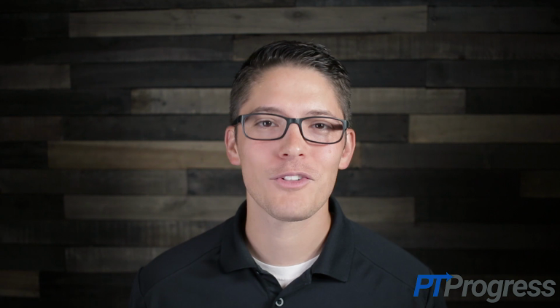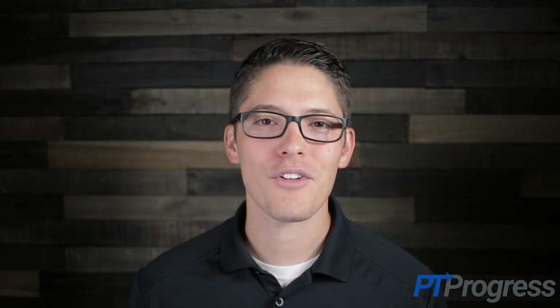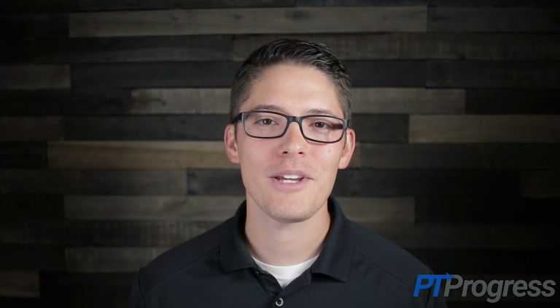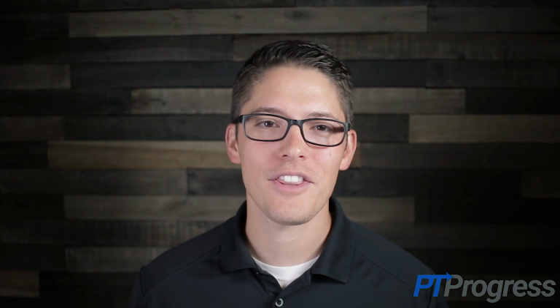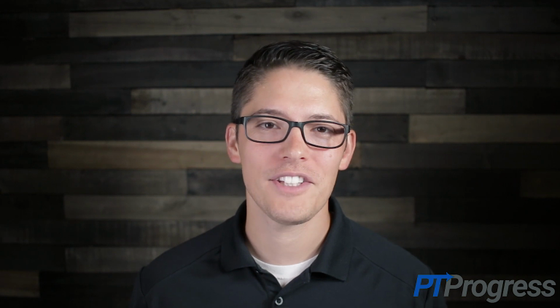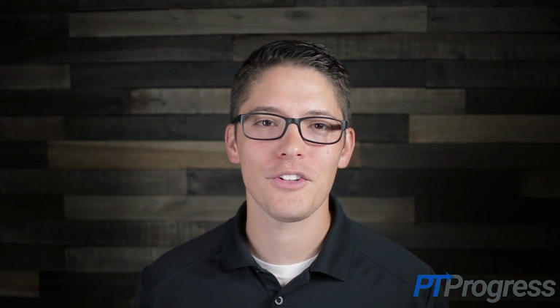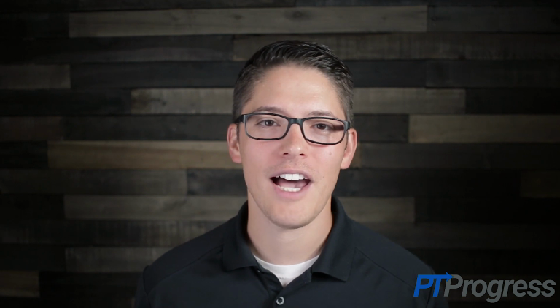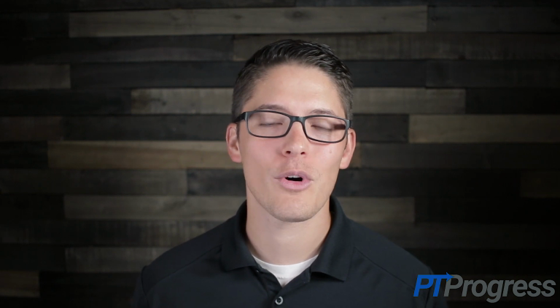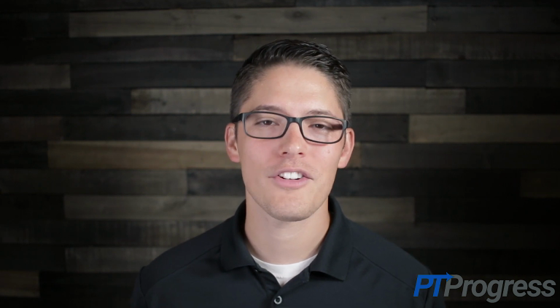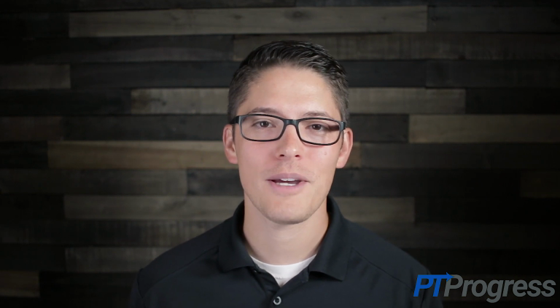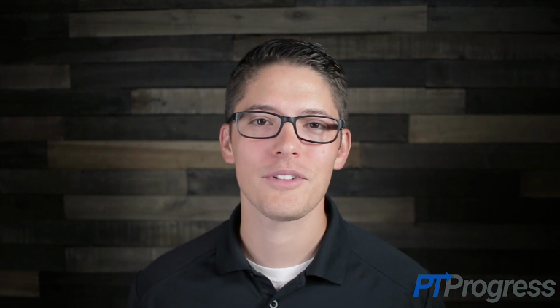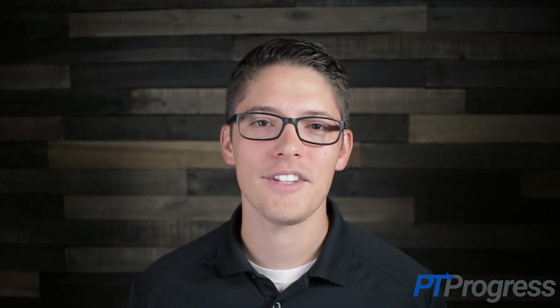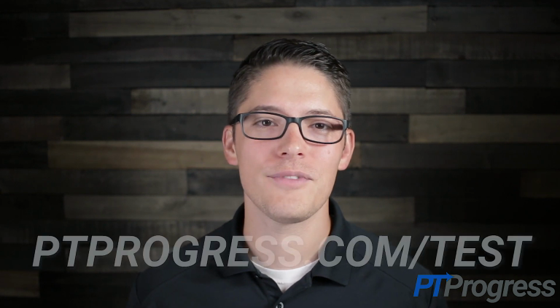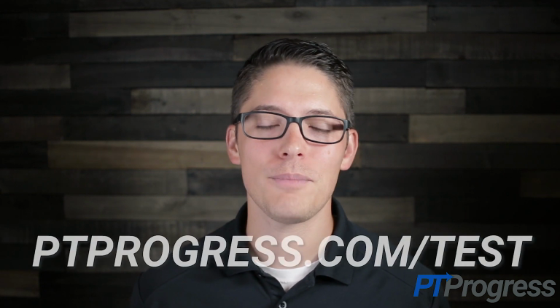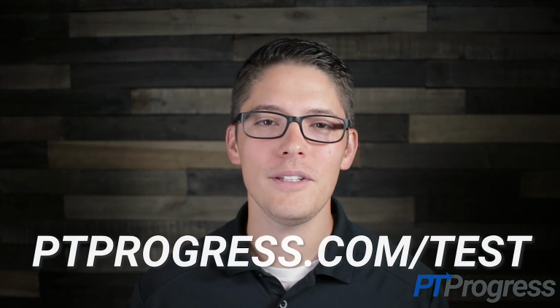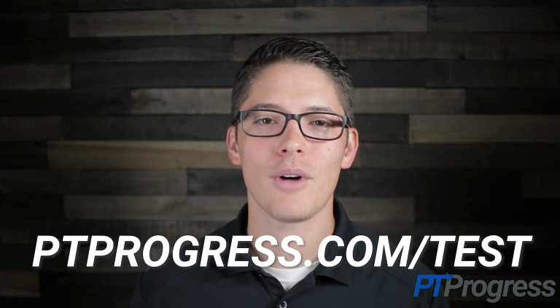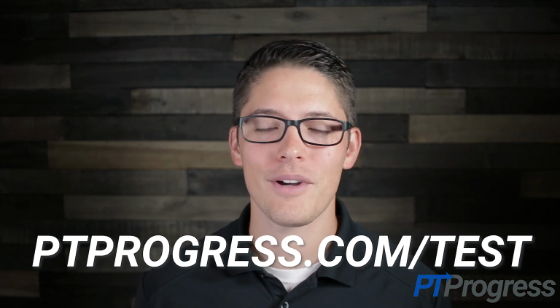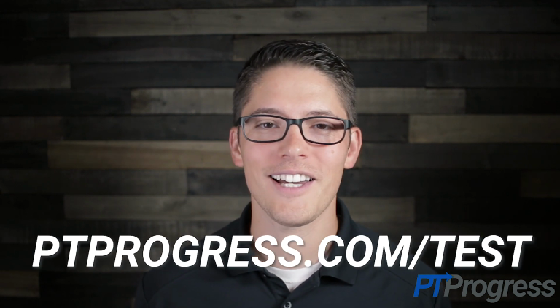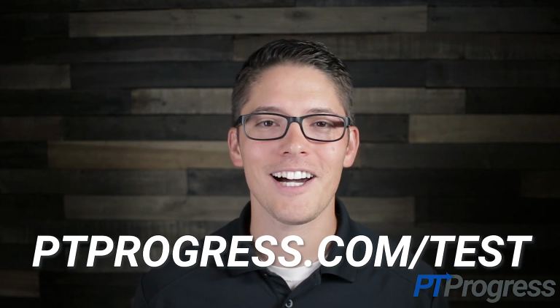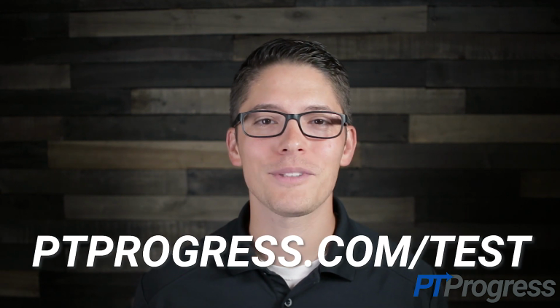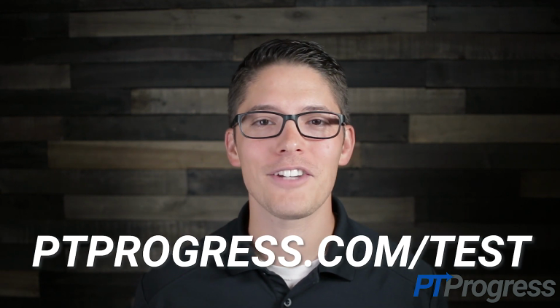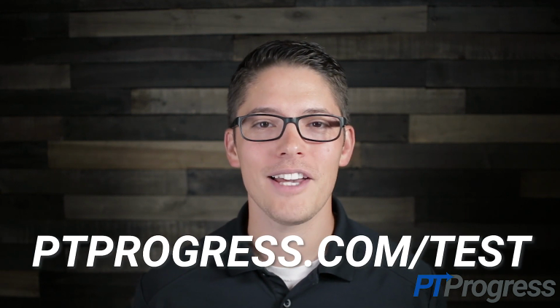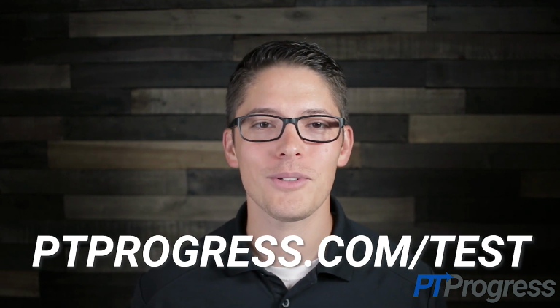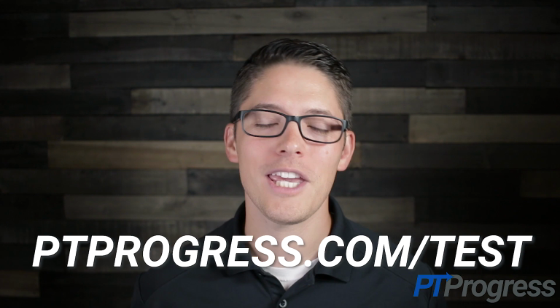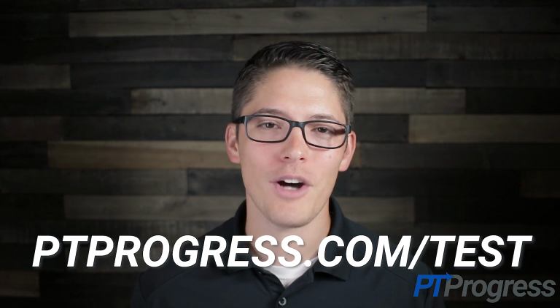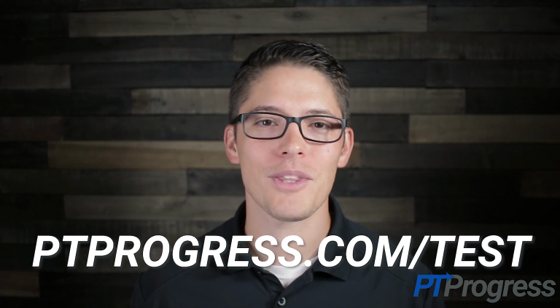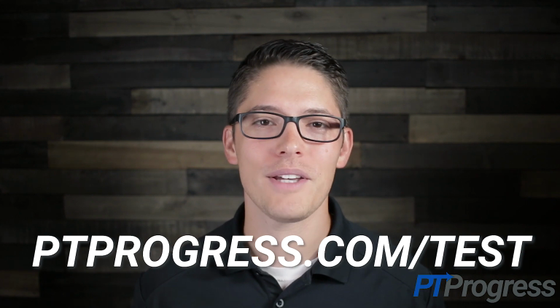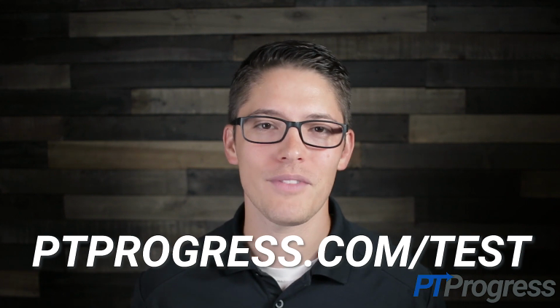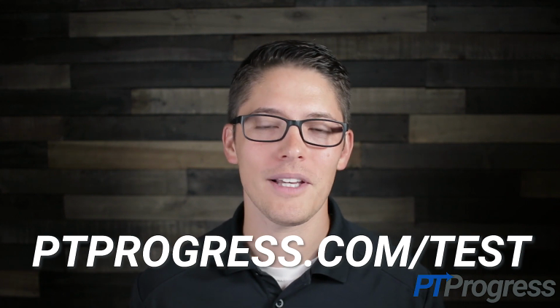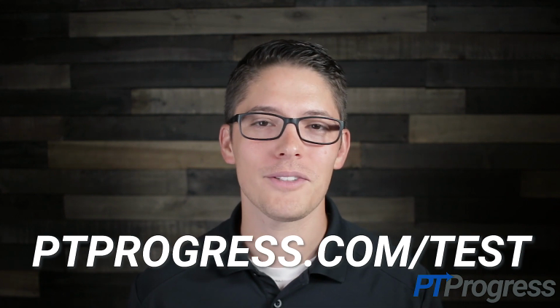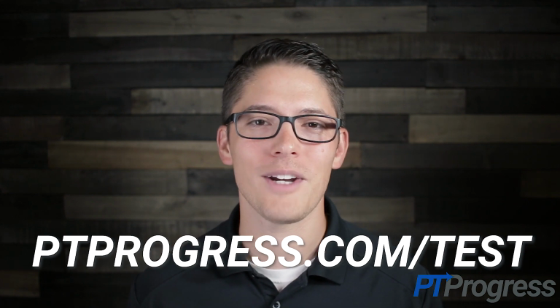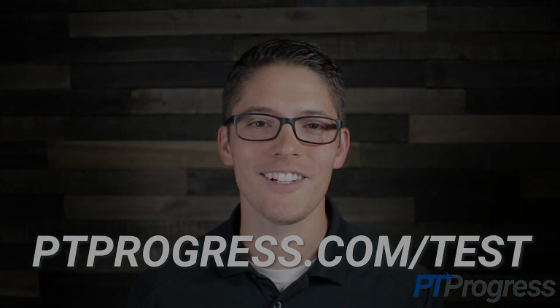For more information on the Tinel's sign or other special tests, visit ptprogress.com/tests or keep watching the rest of the playlist.